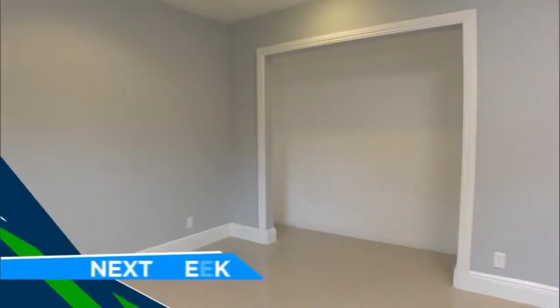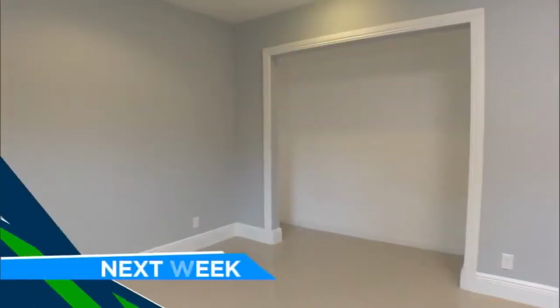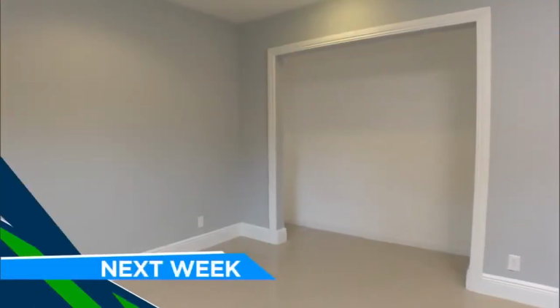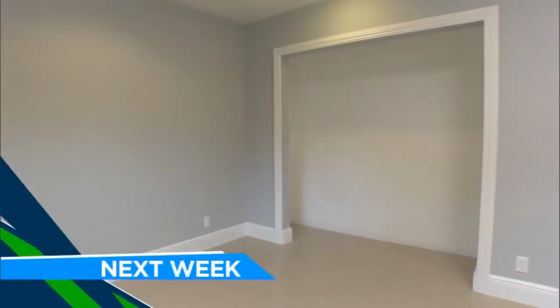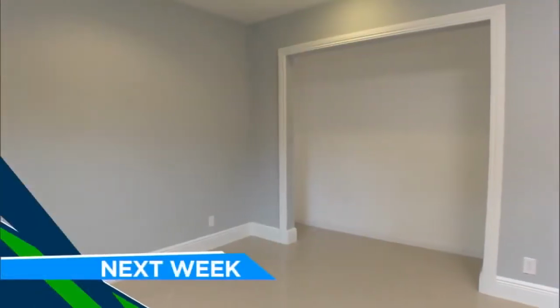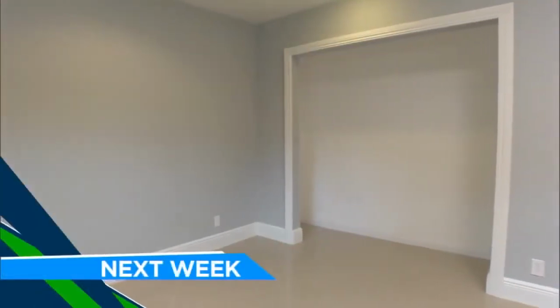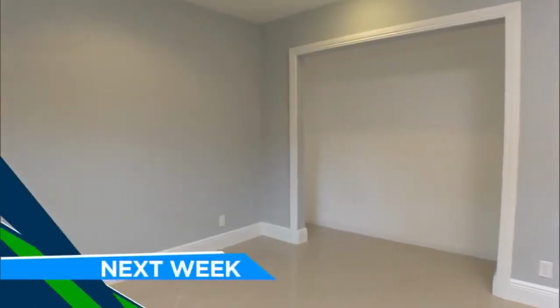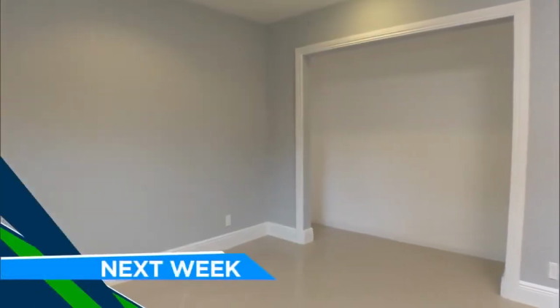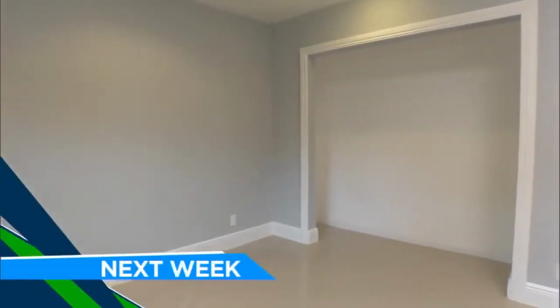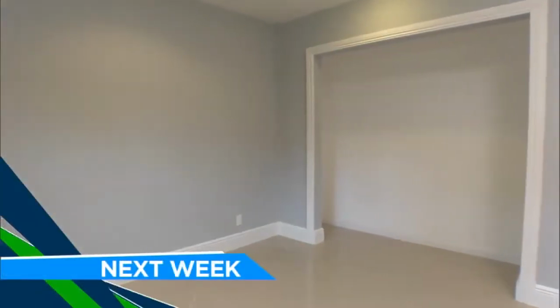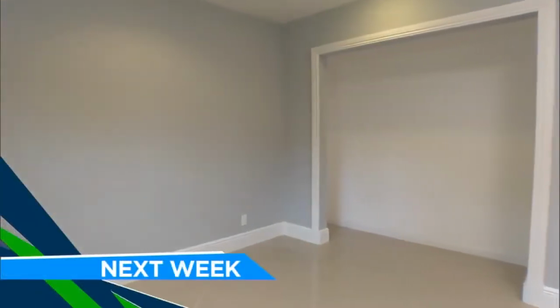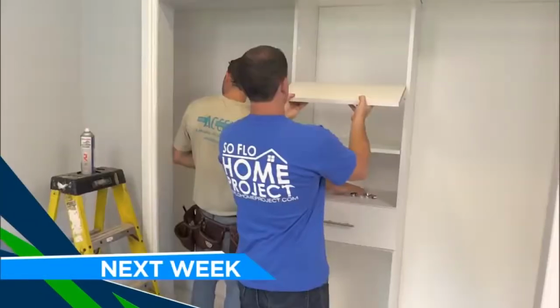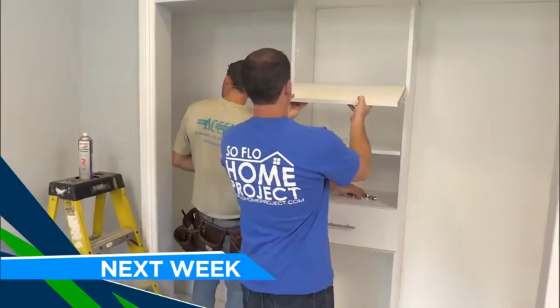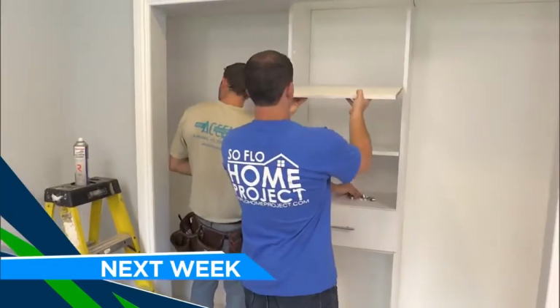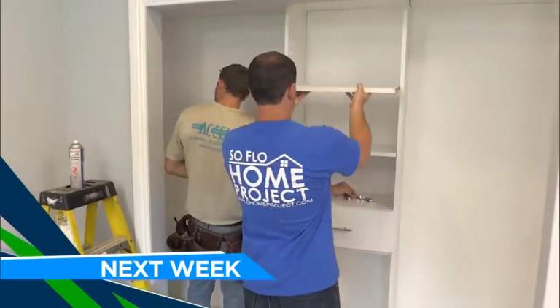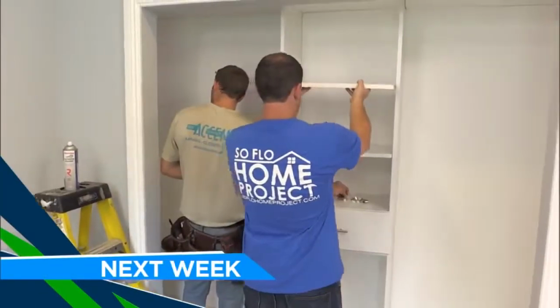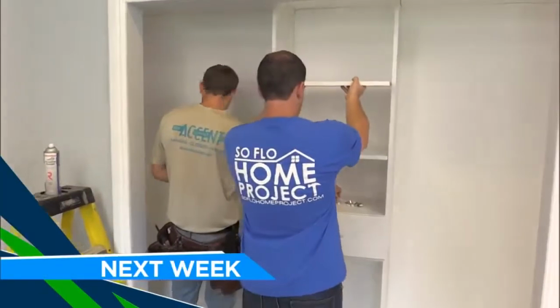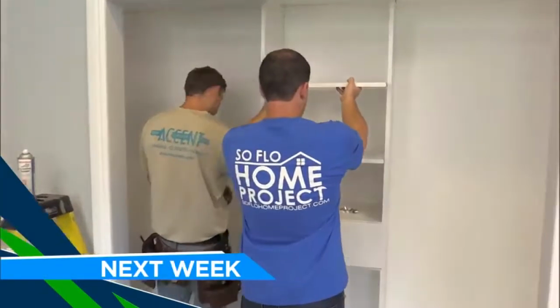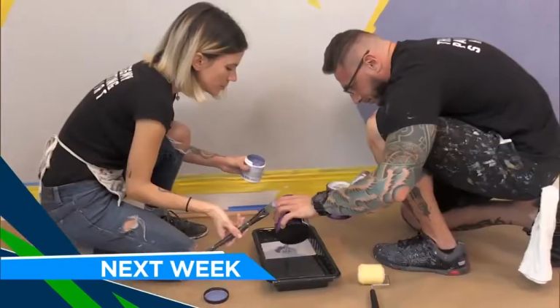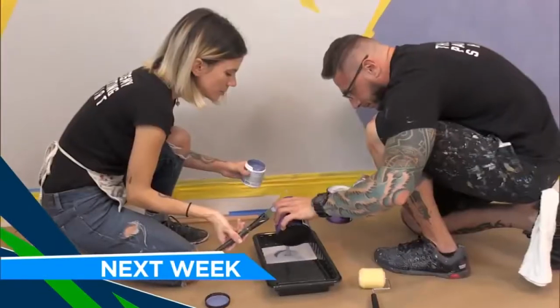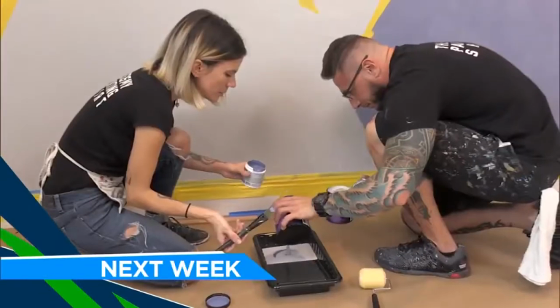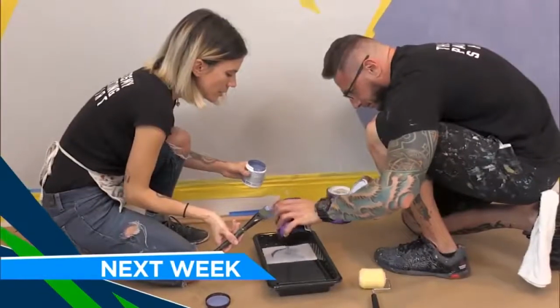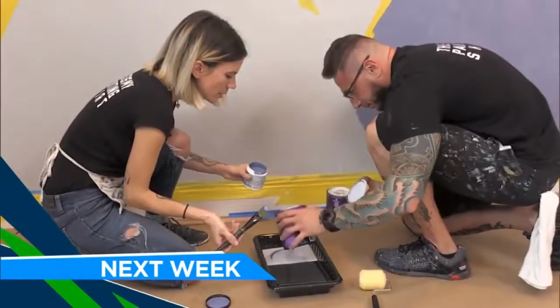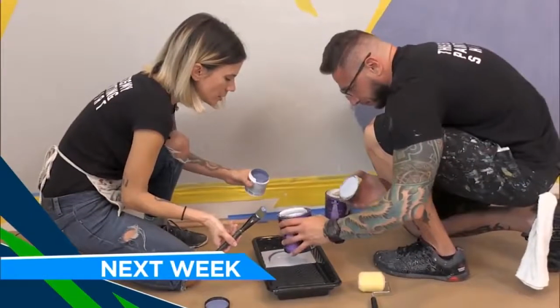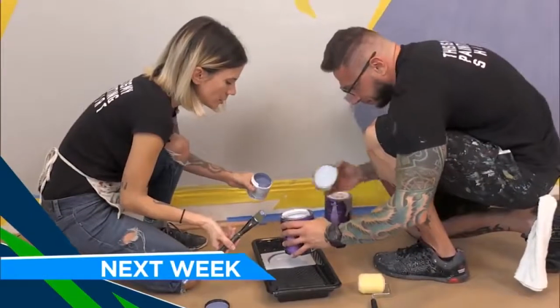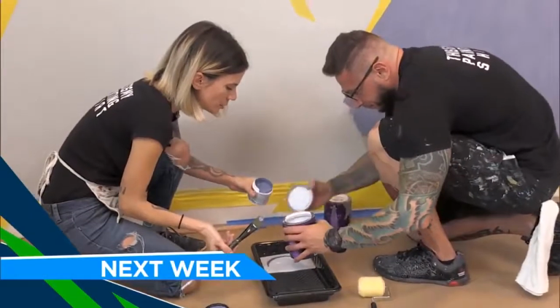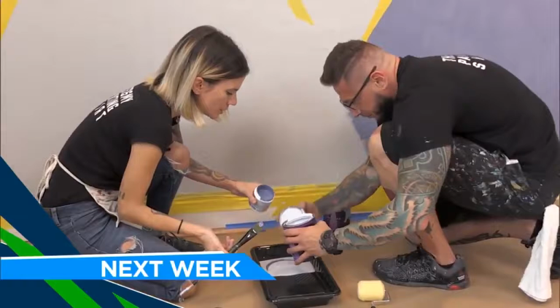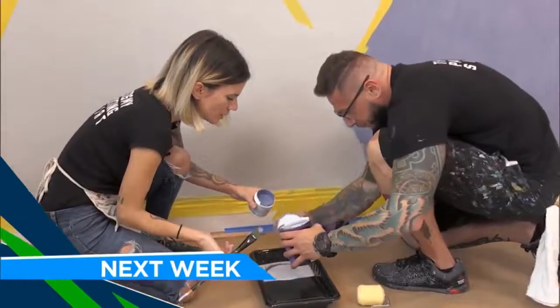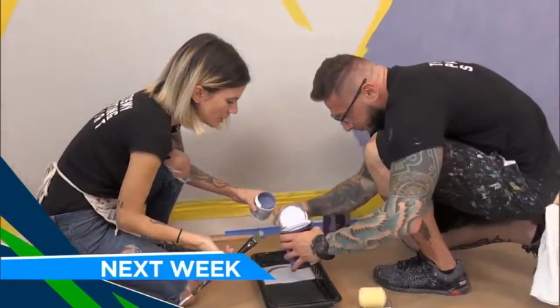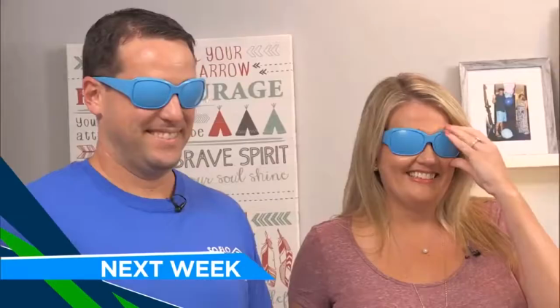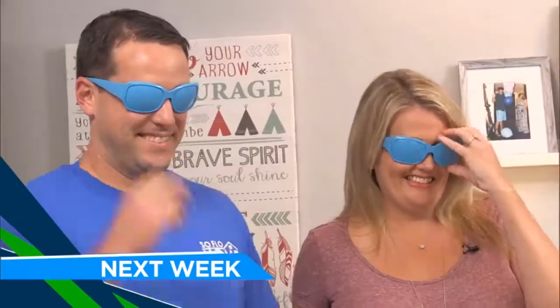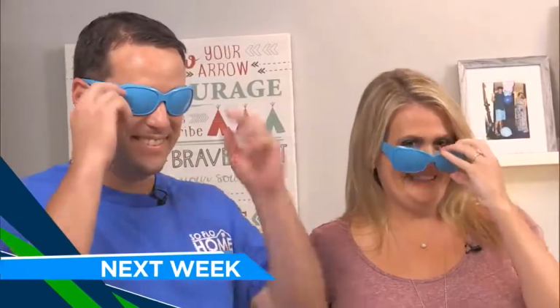Next week on SoFlo Home Project, we bring many experts together to create a one-of-a-kind nursery for anxious, soon-to-be parents.